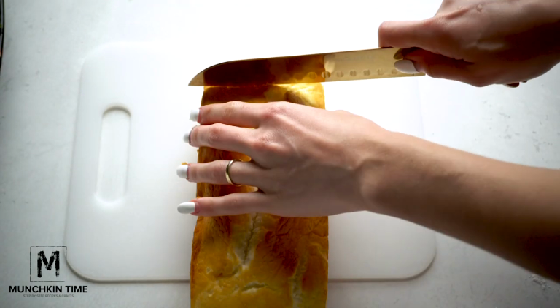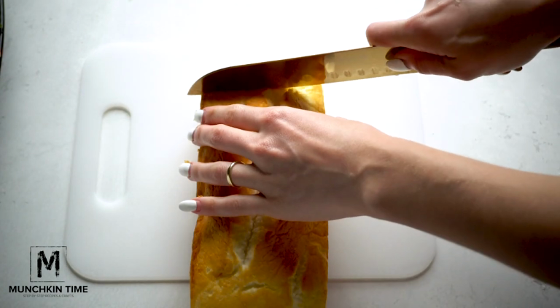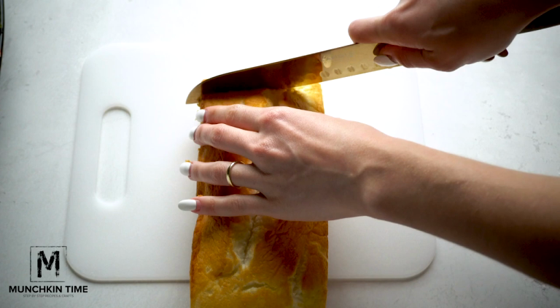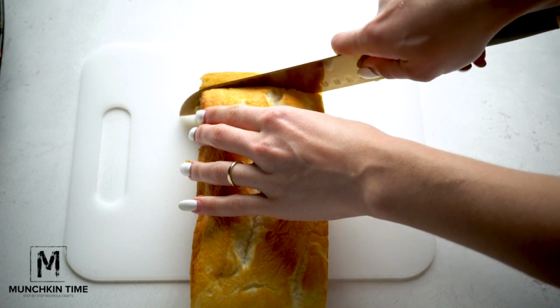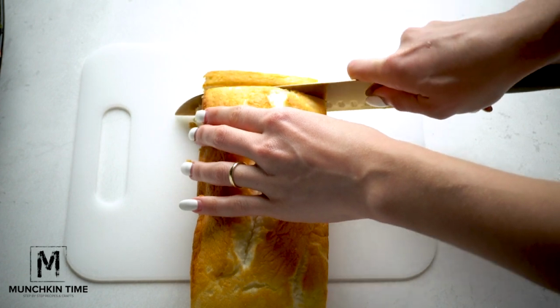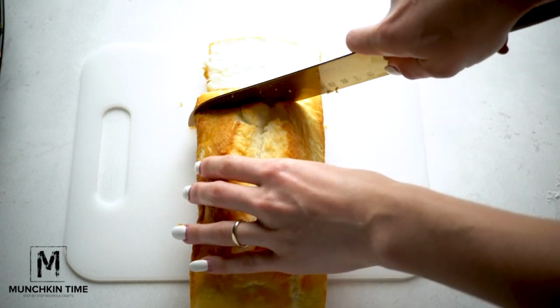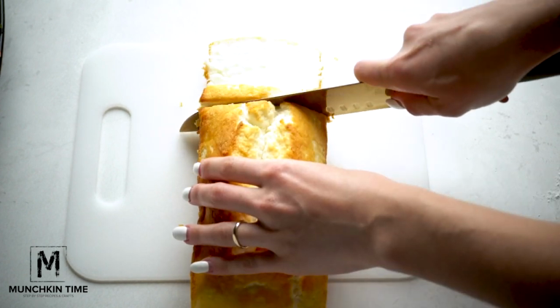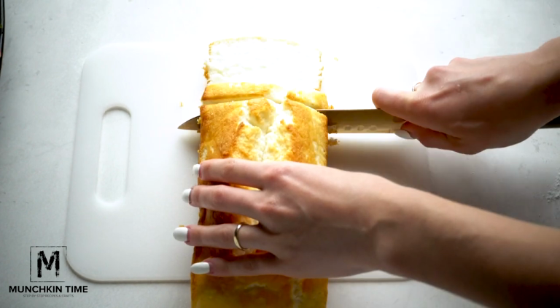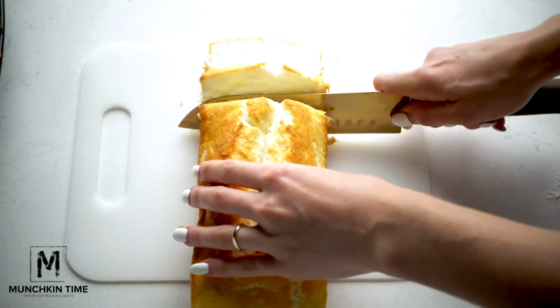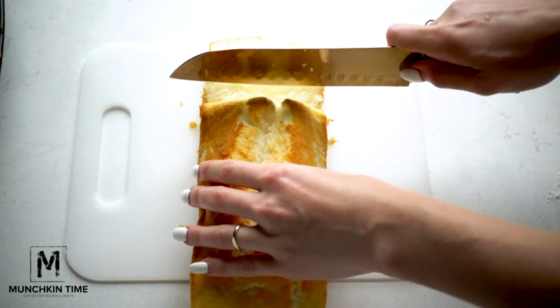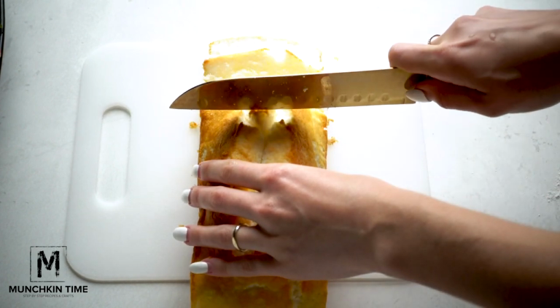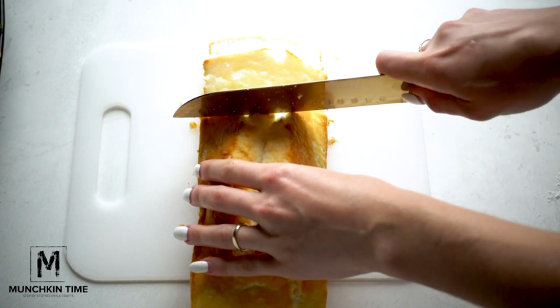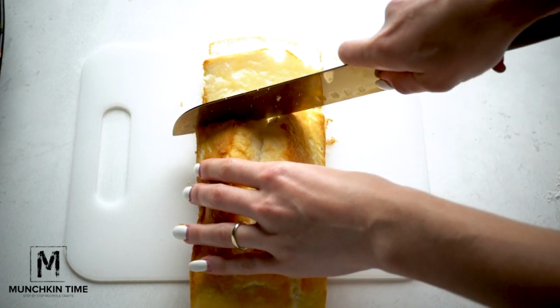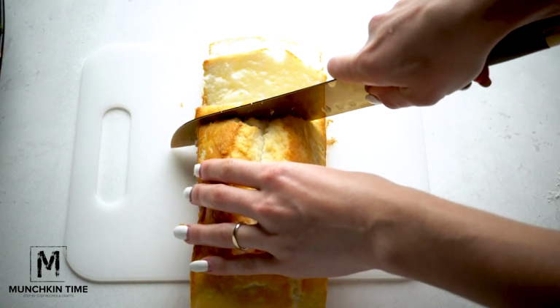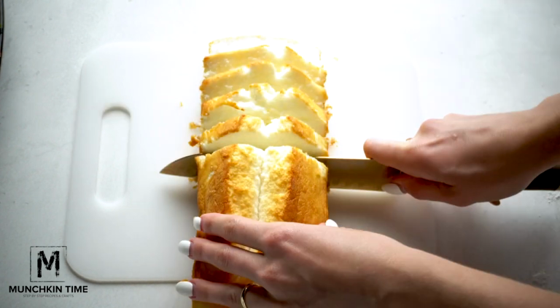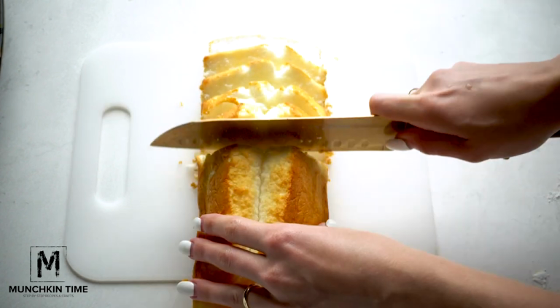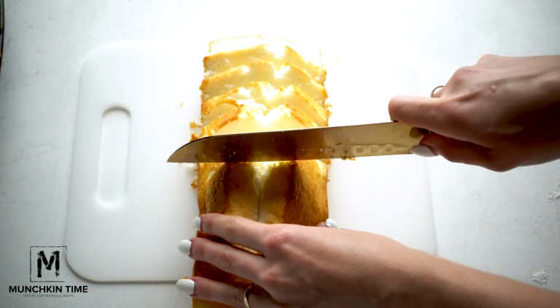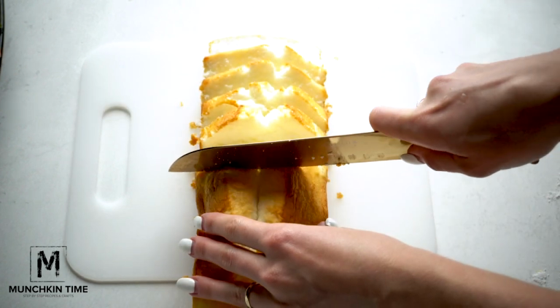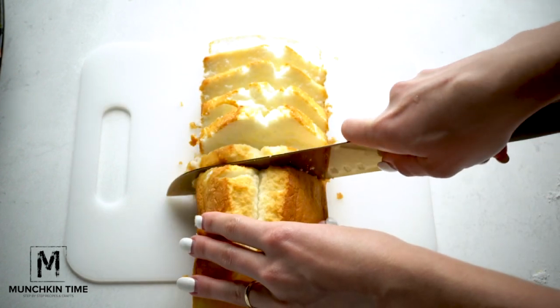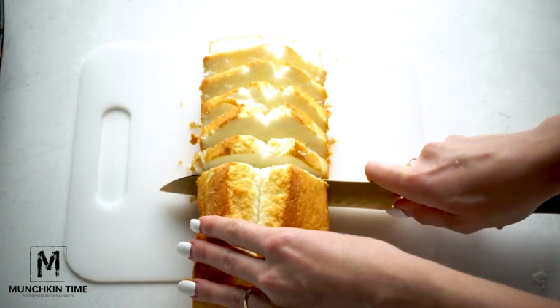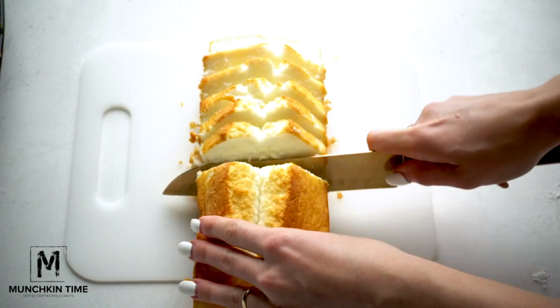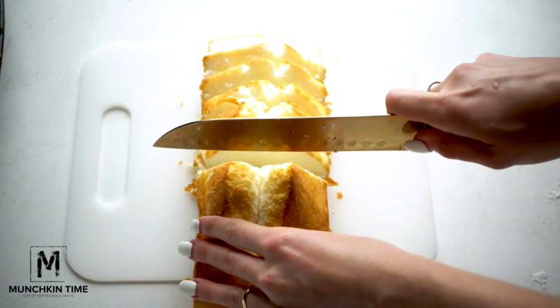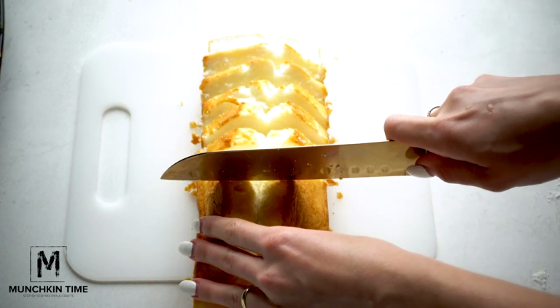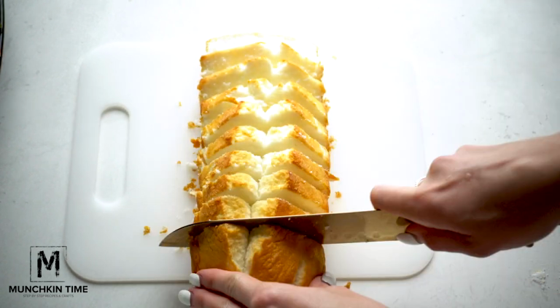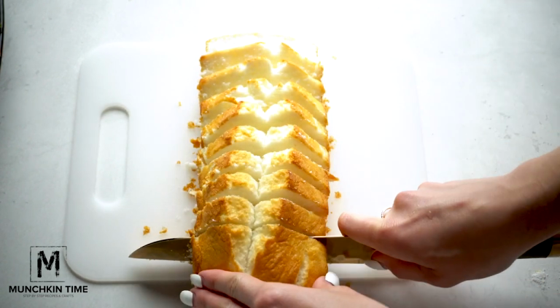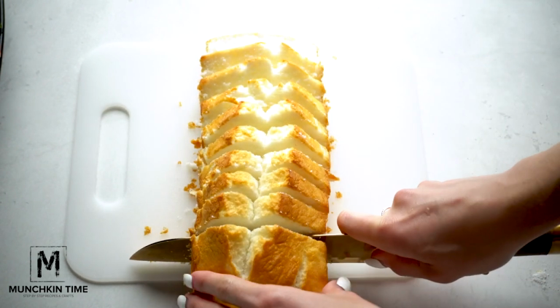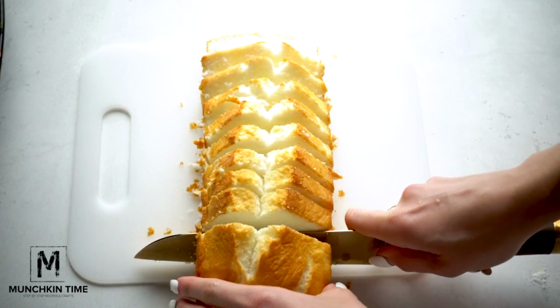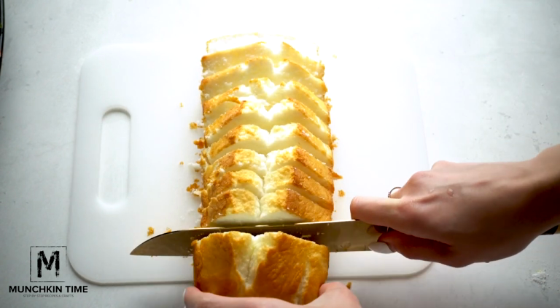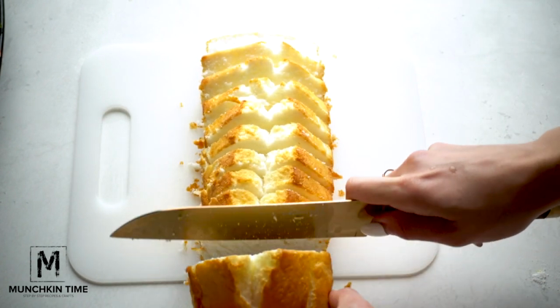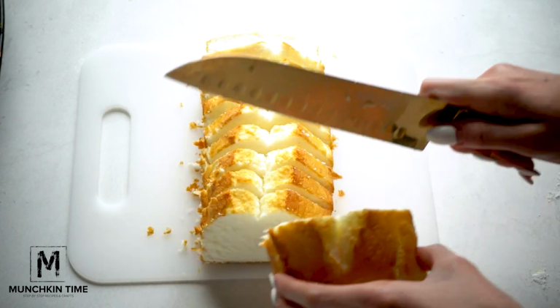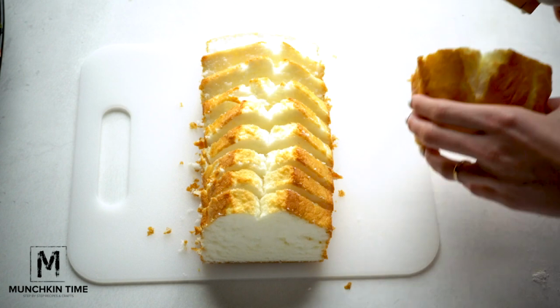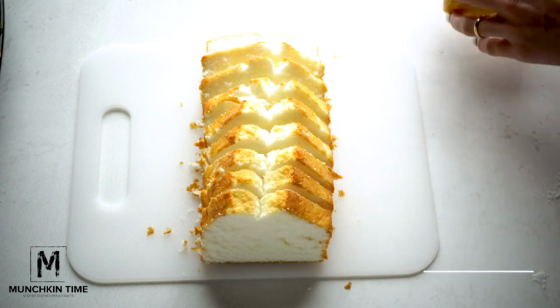Now let's cut our angel cake. We're gonna slice it and then cut it into bite-sized pieces.